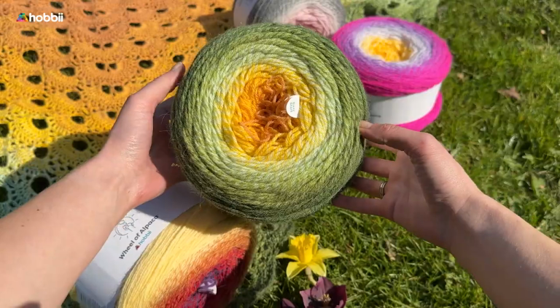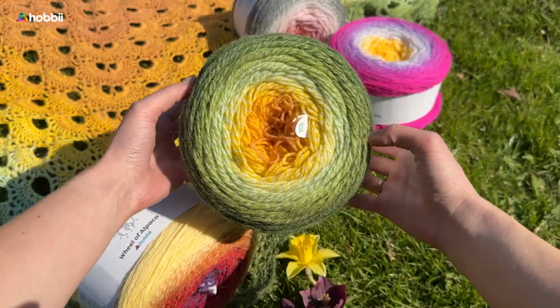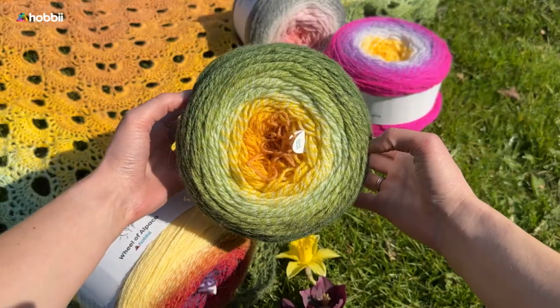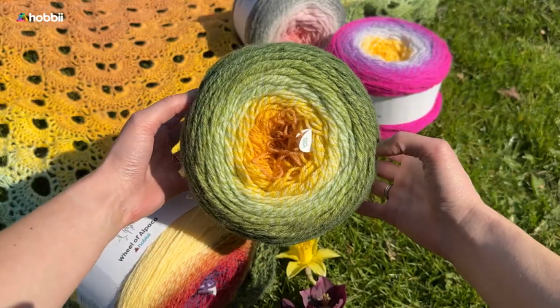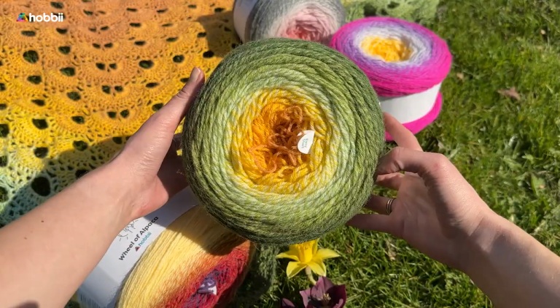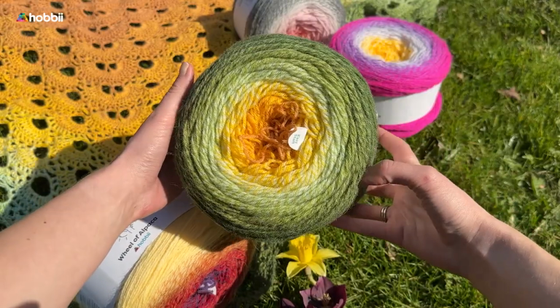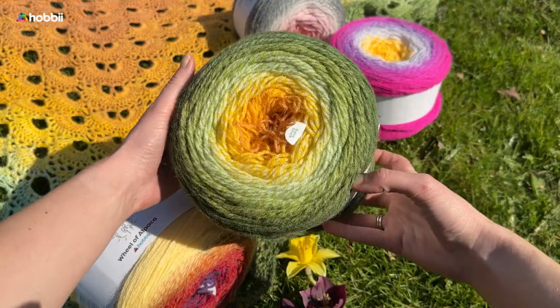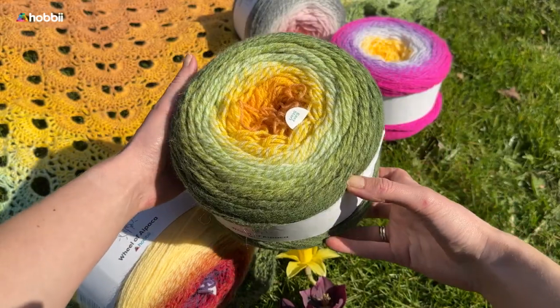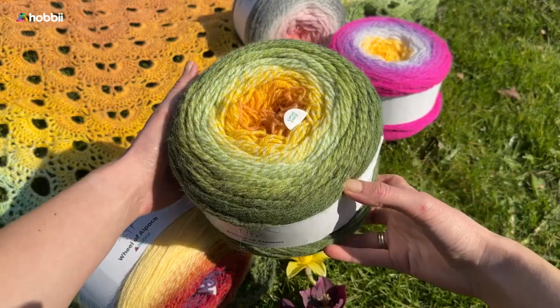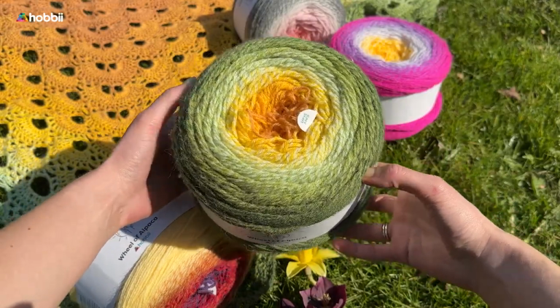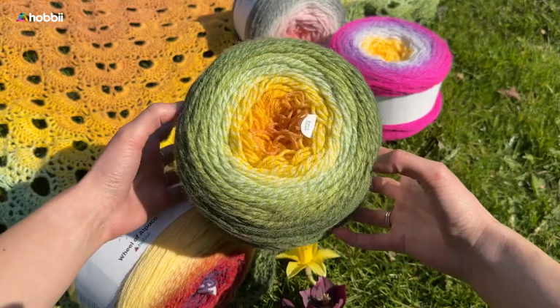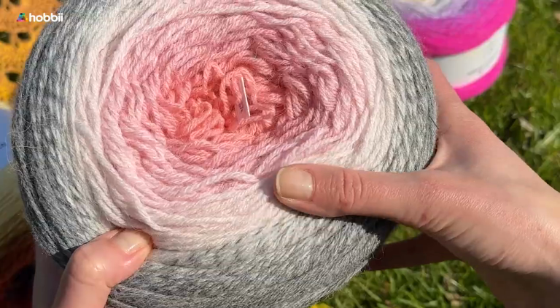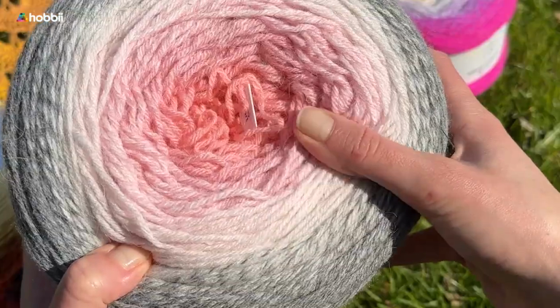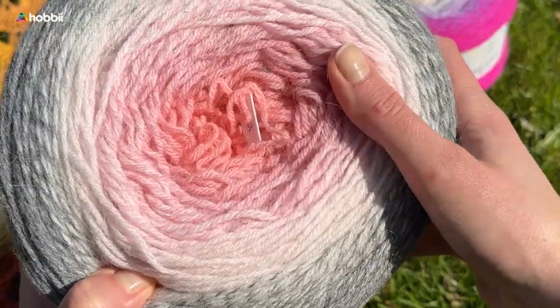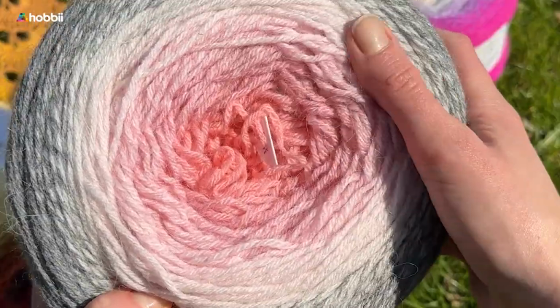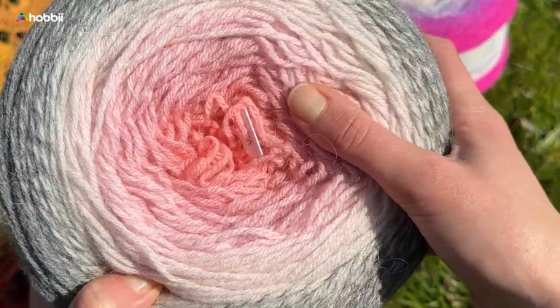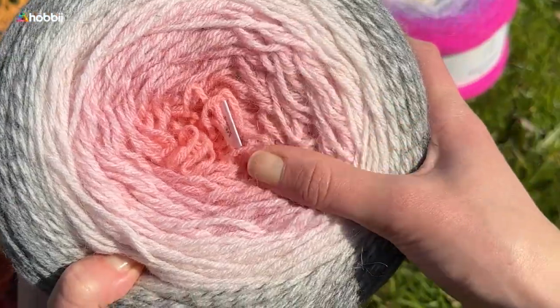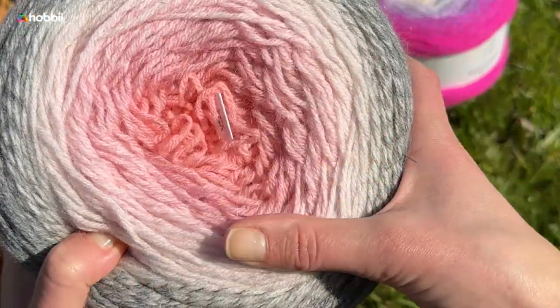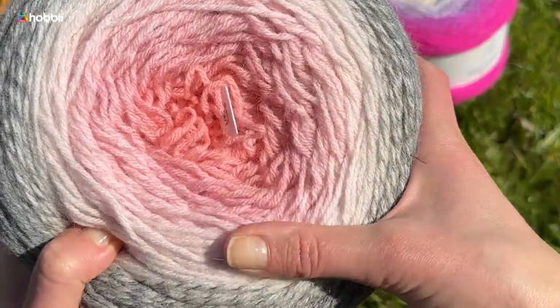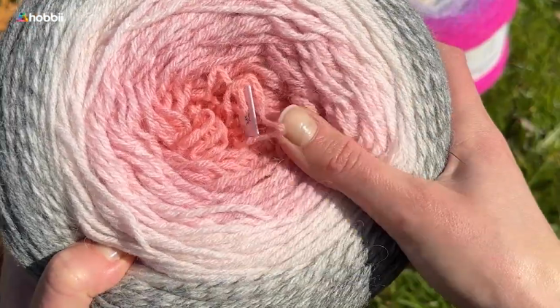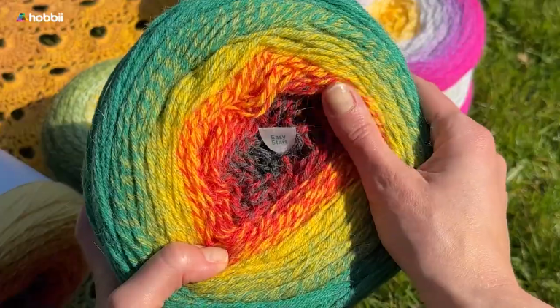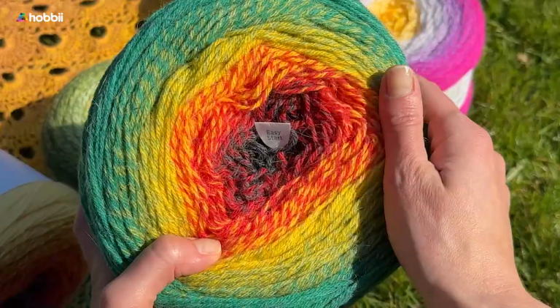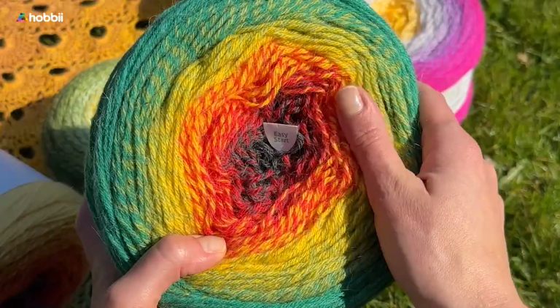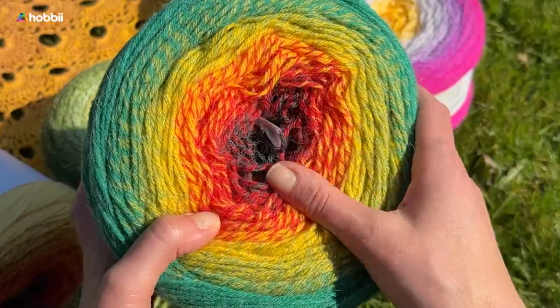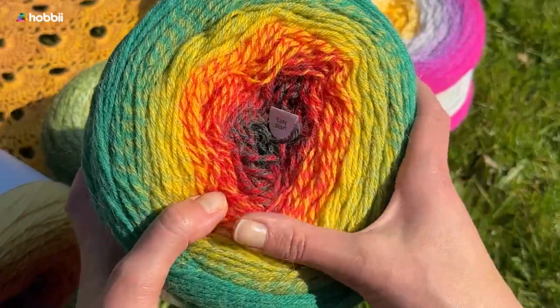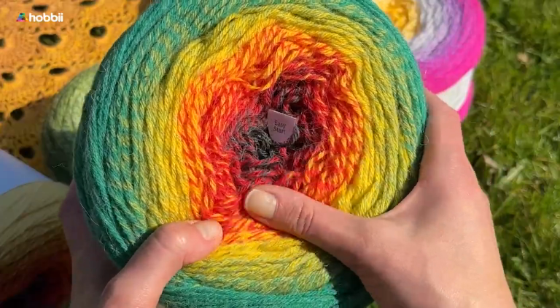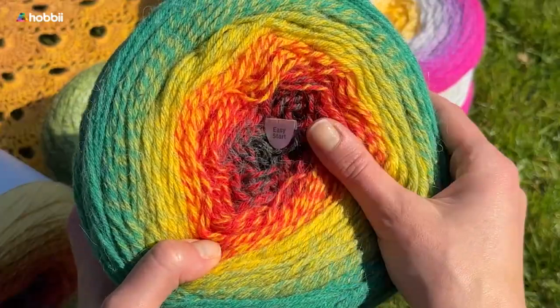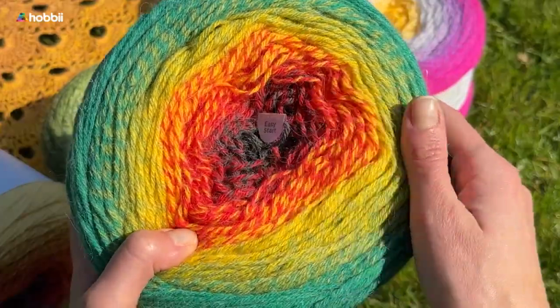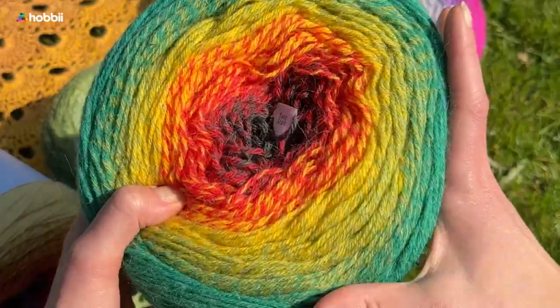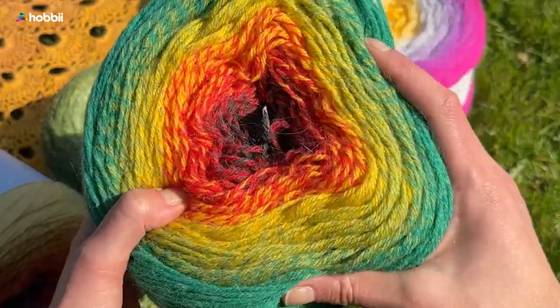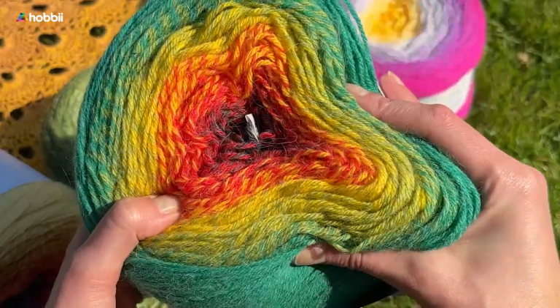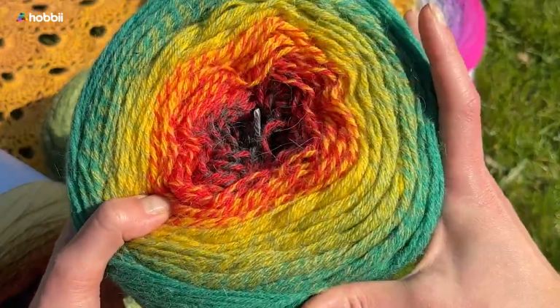We recommend hand wash at 30 degrees Celsius — that's 86 Fahrenheit. Do not tumble dry; dry it flat instead.